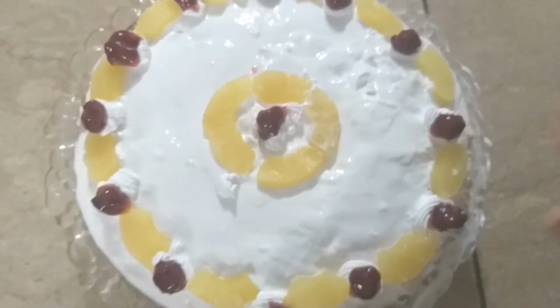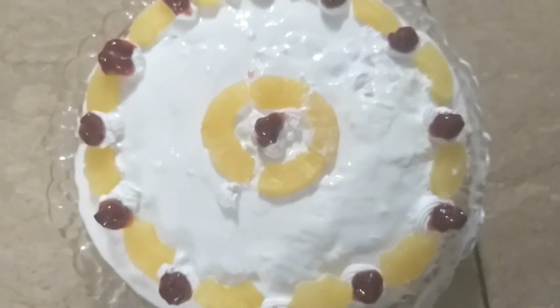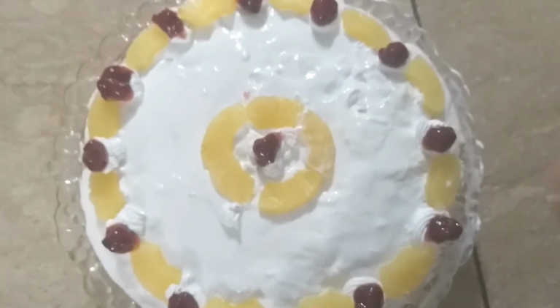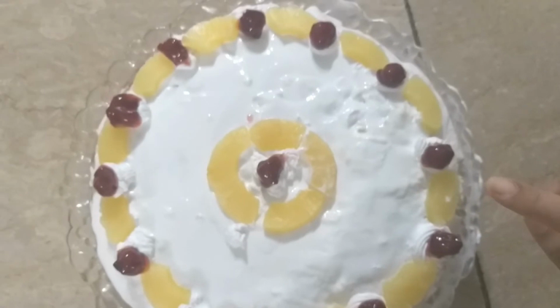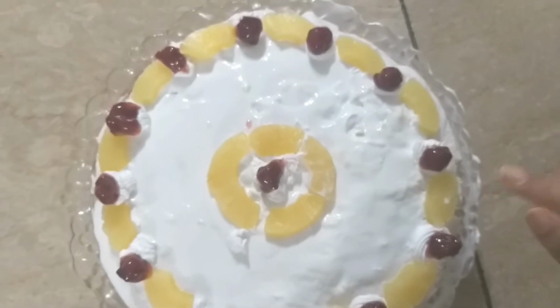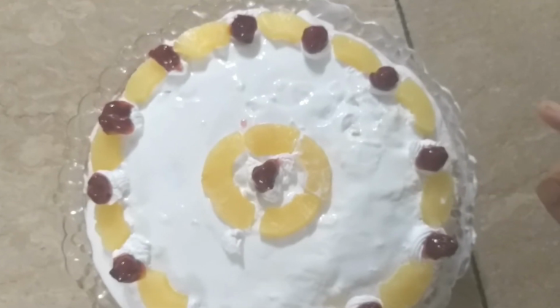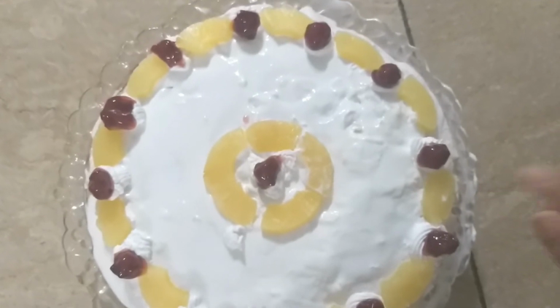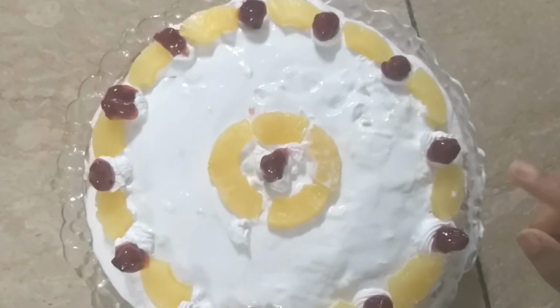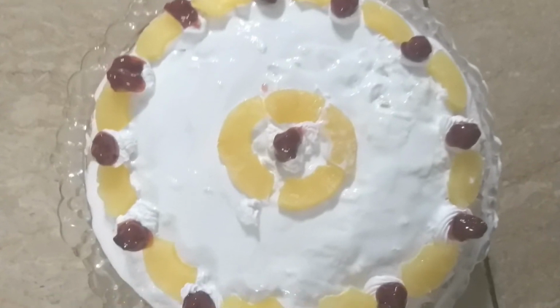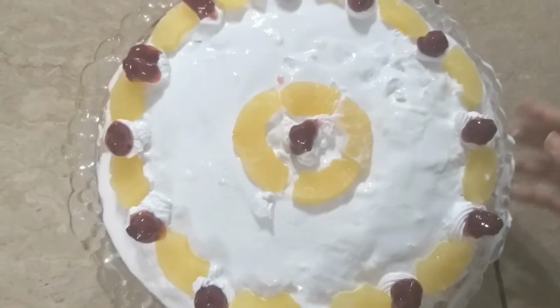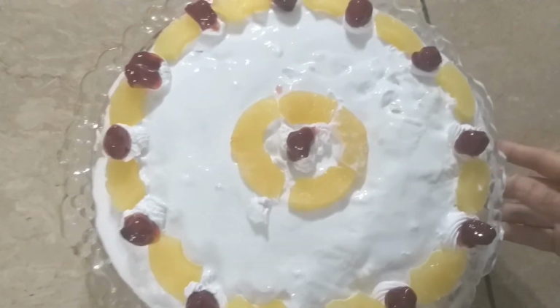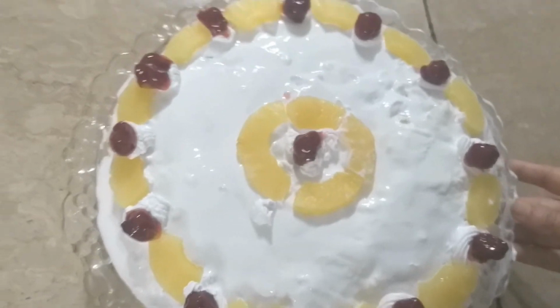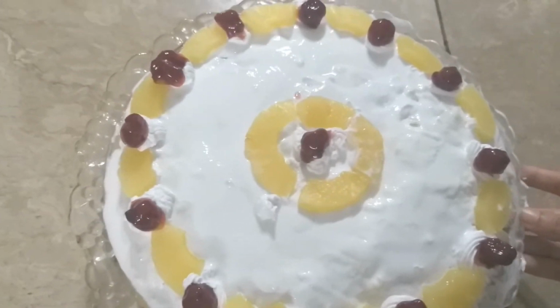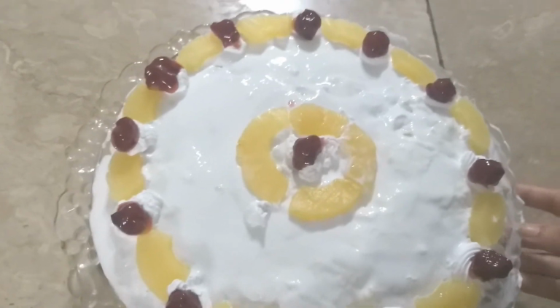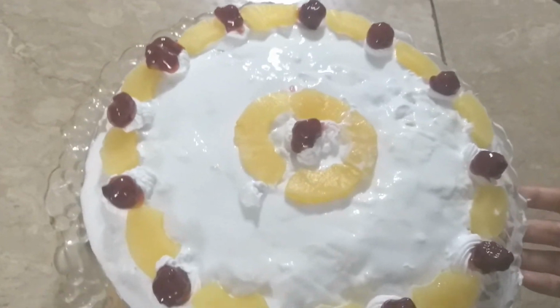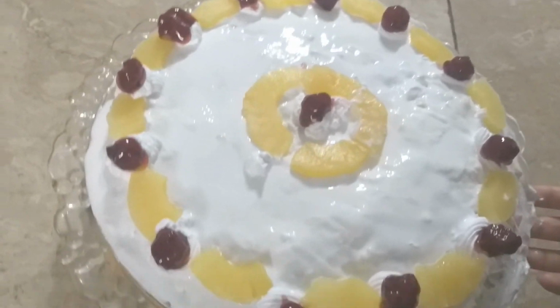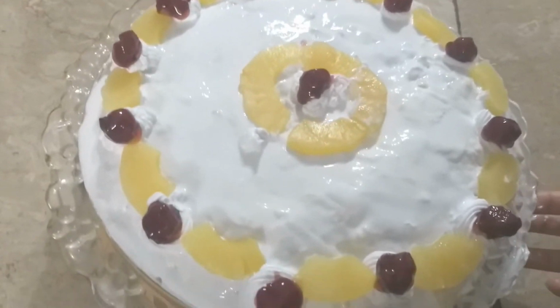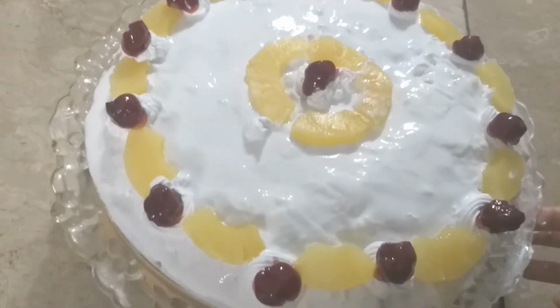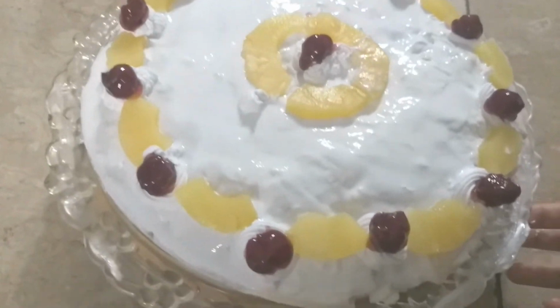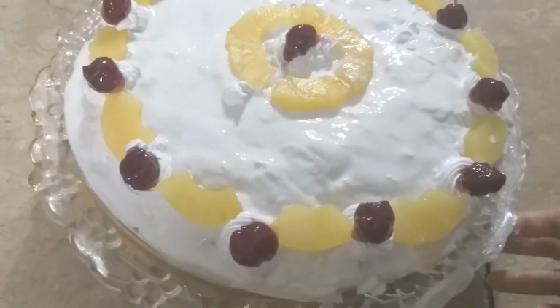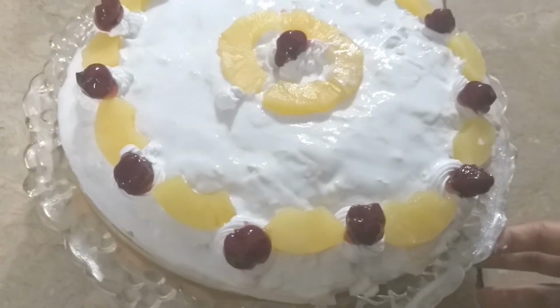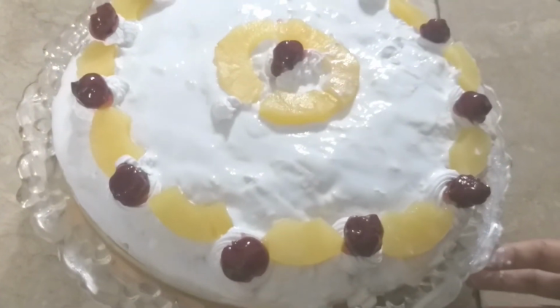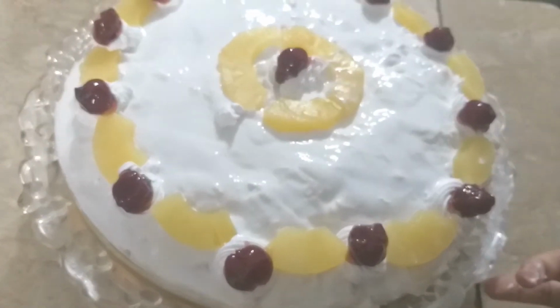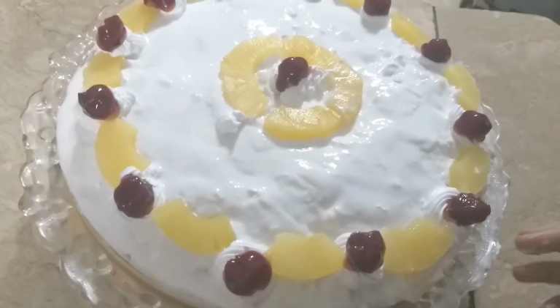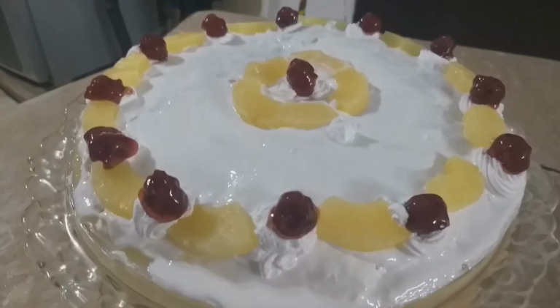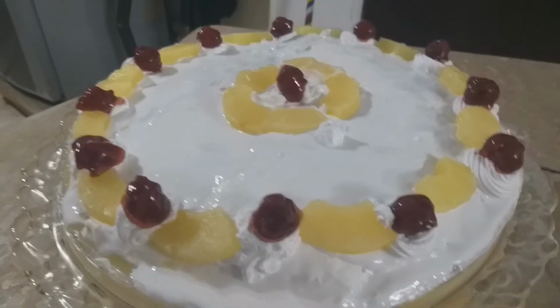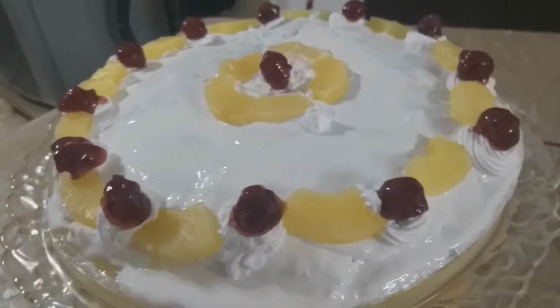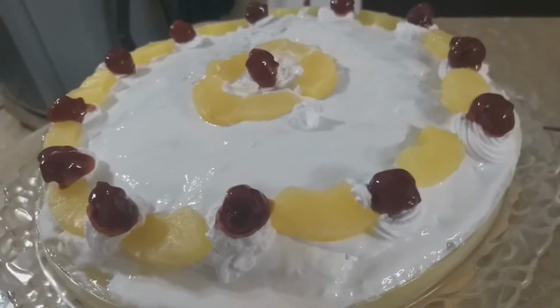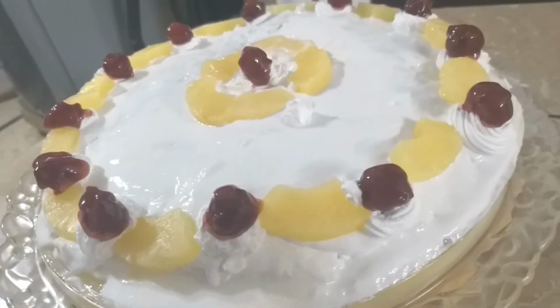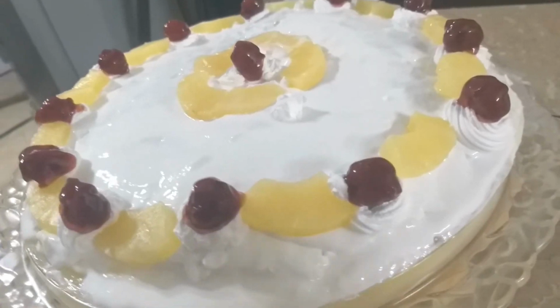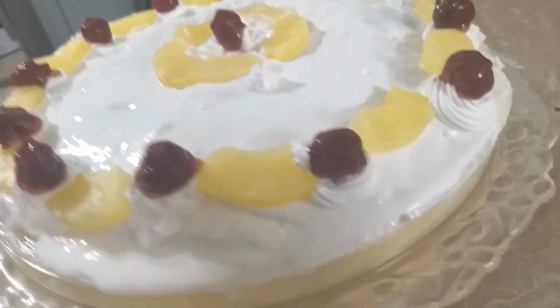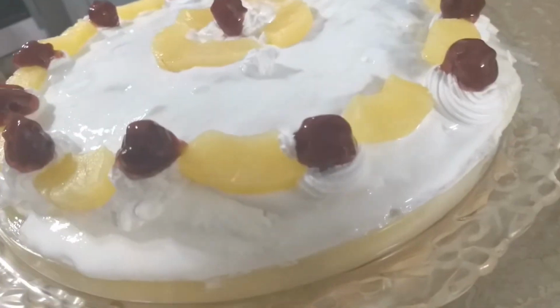Please enjoy this cake. Don't forget to subscribe to my channel. Allah Hafiz!